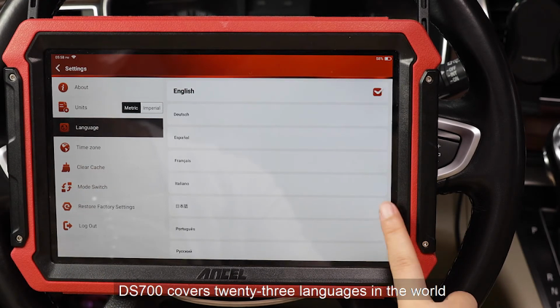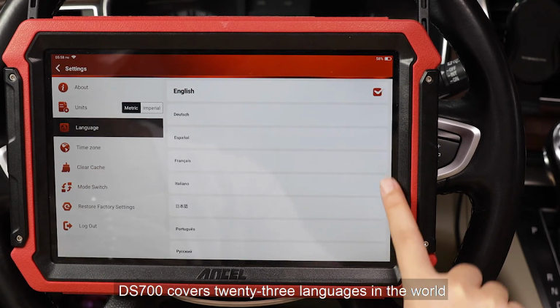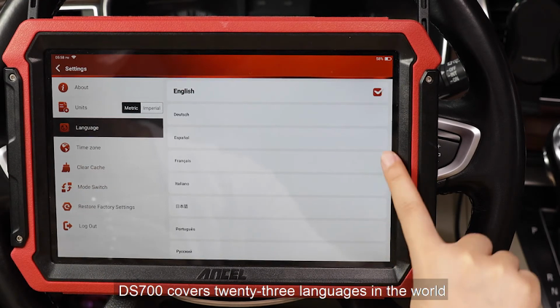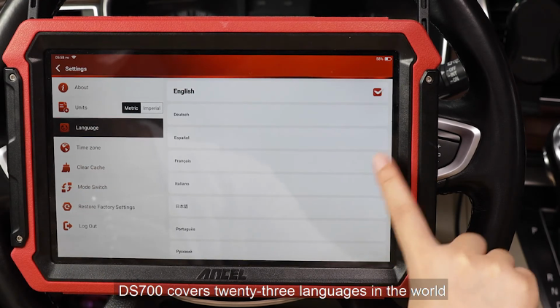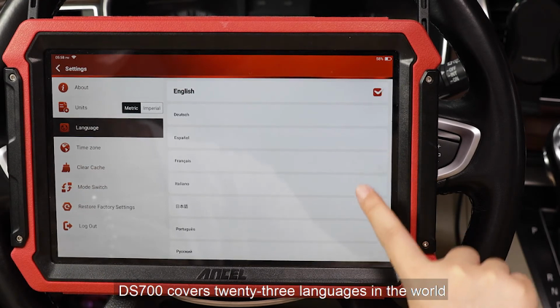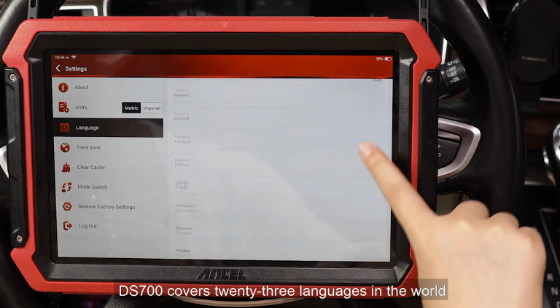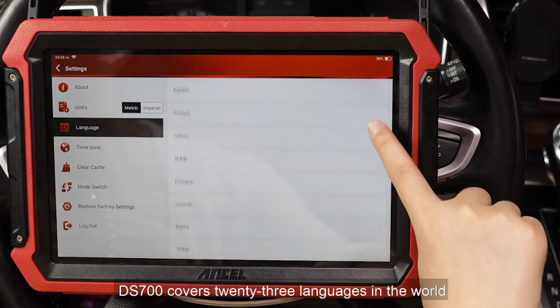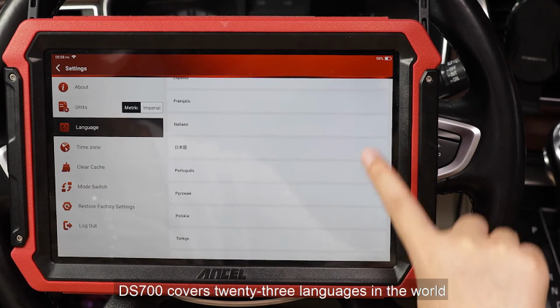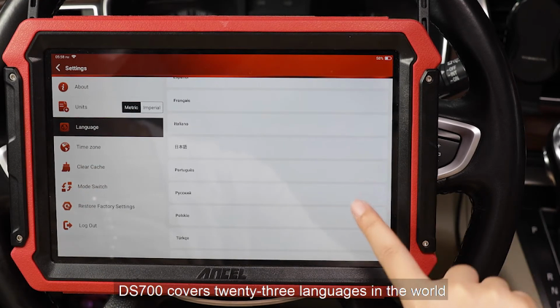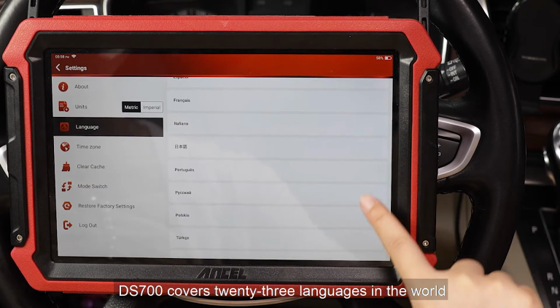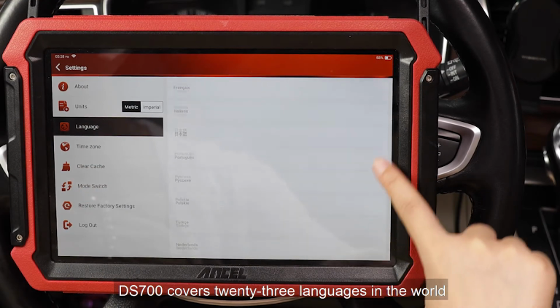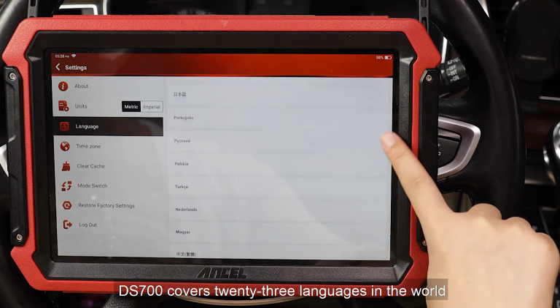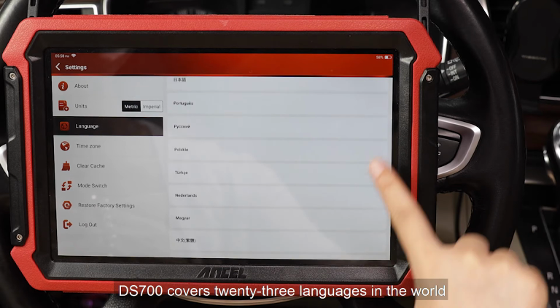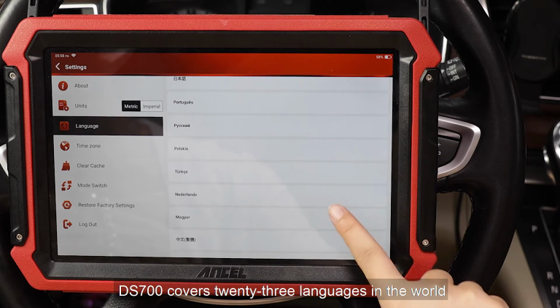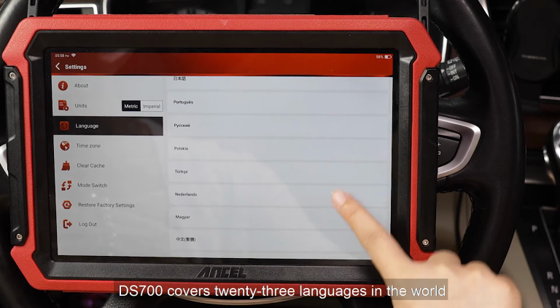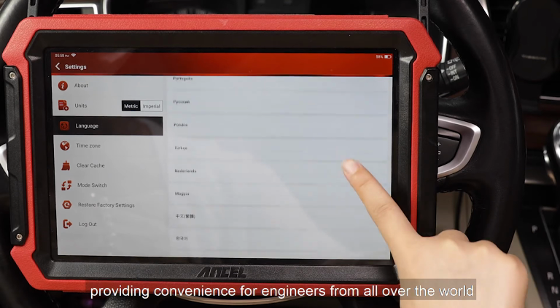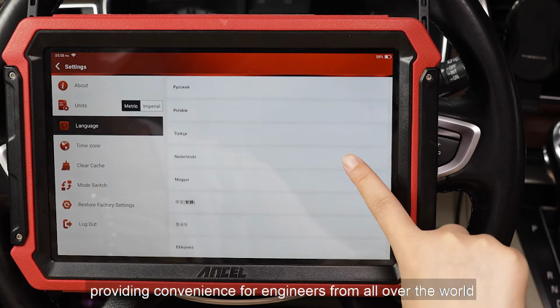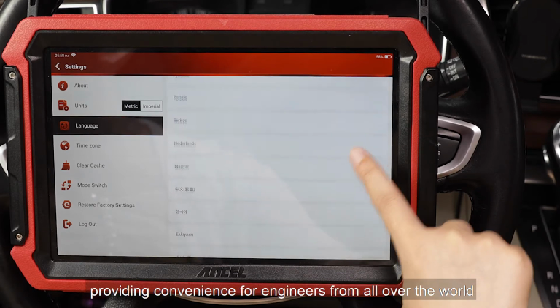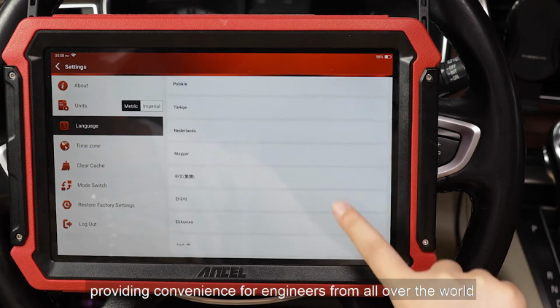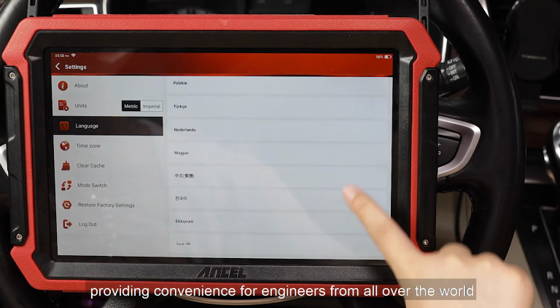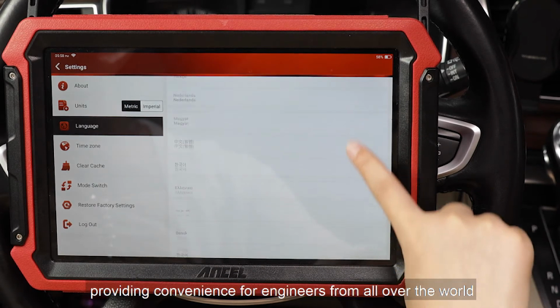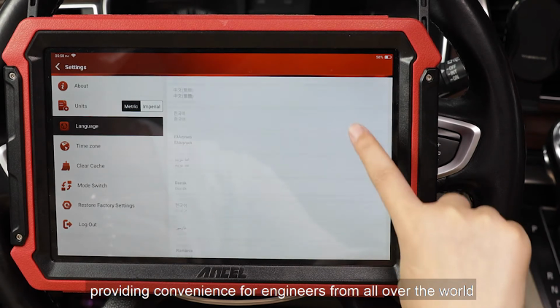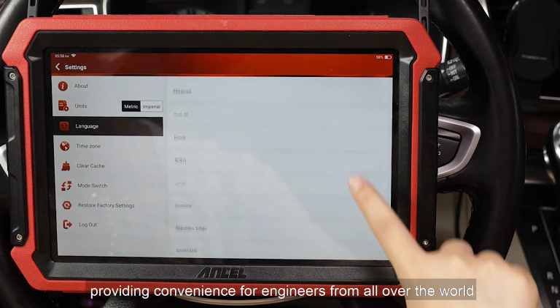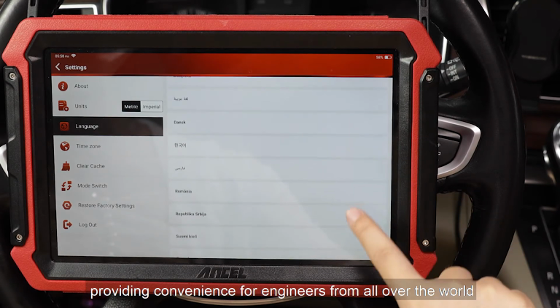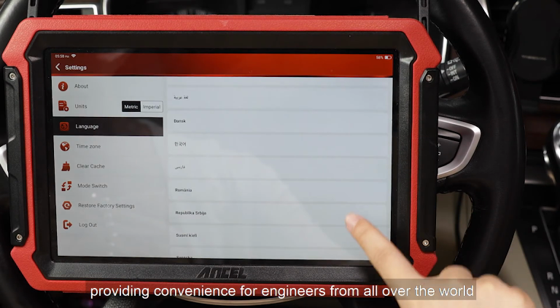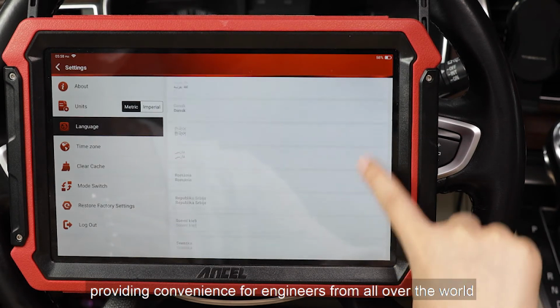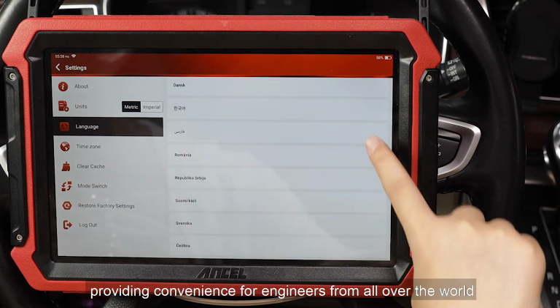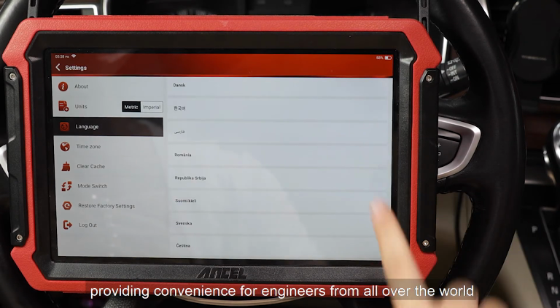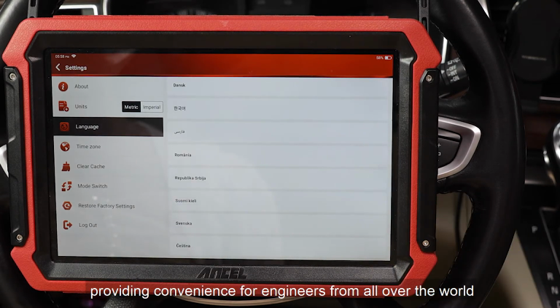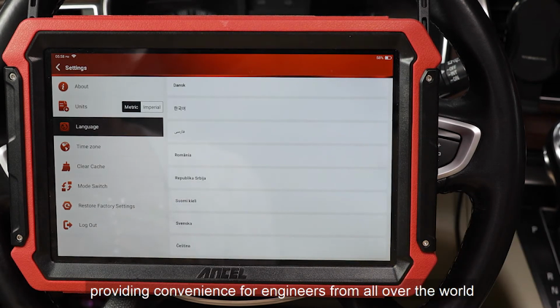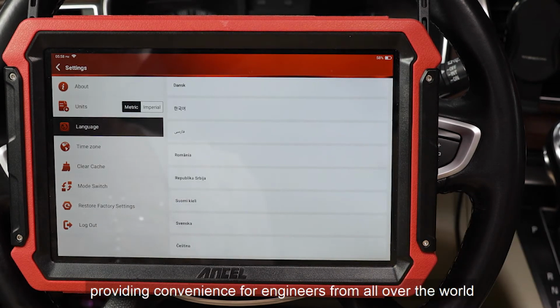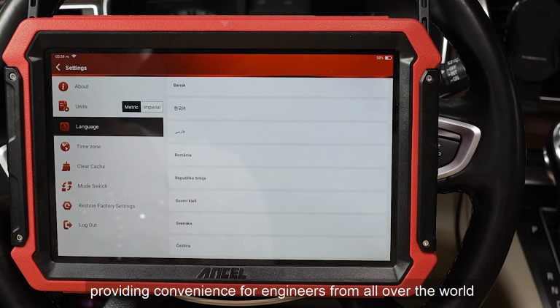The DS700 covers 23 languages, providing convenience for engineers from all over the world.